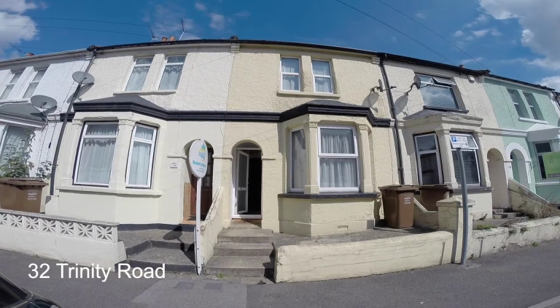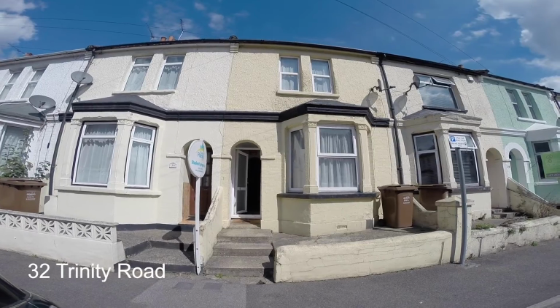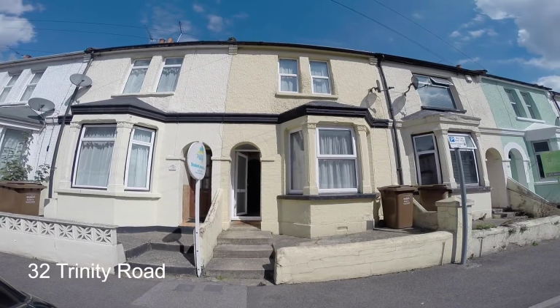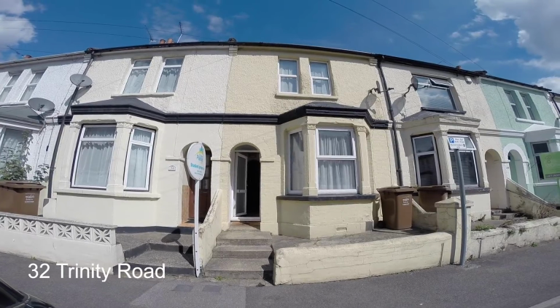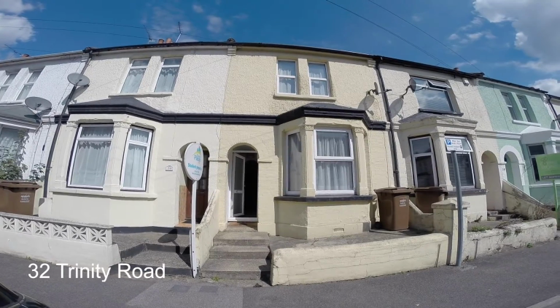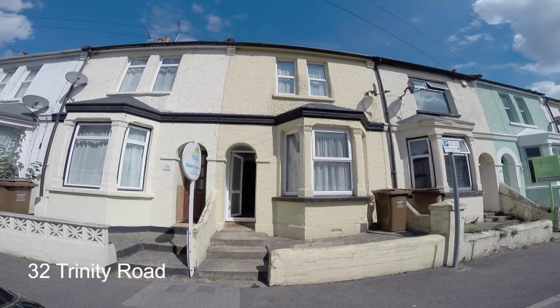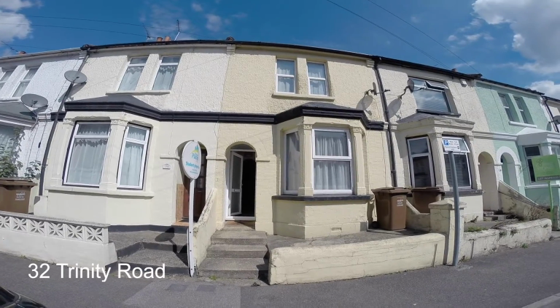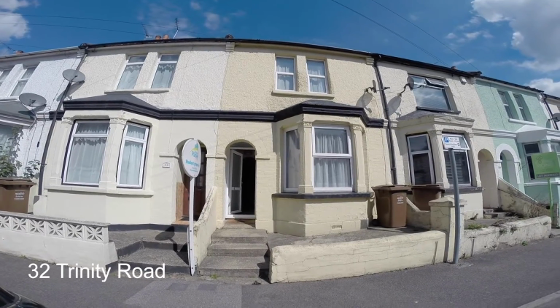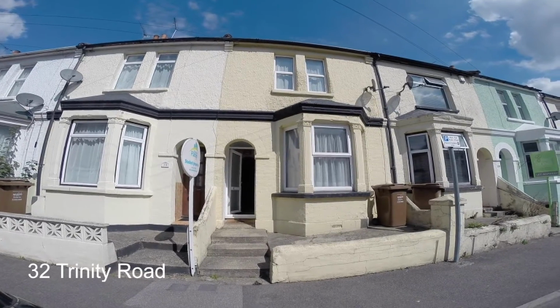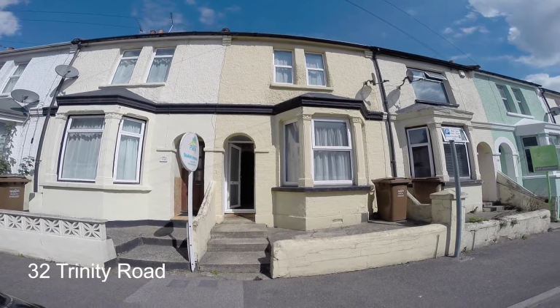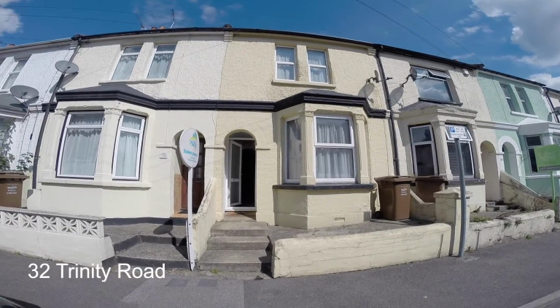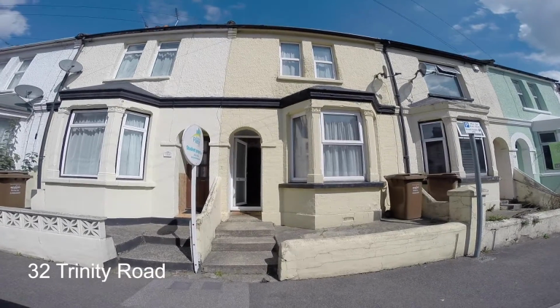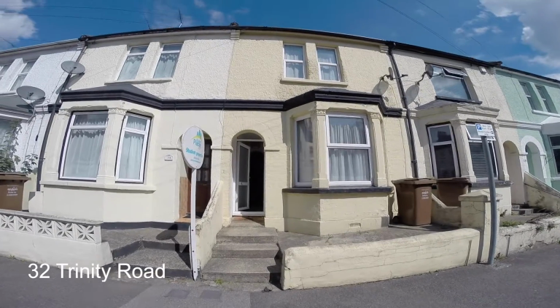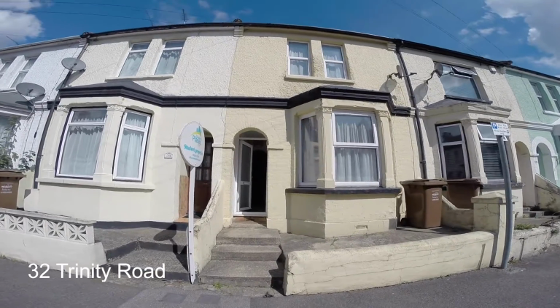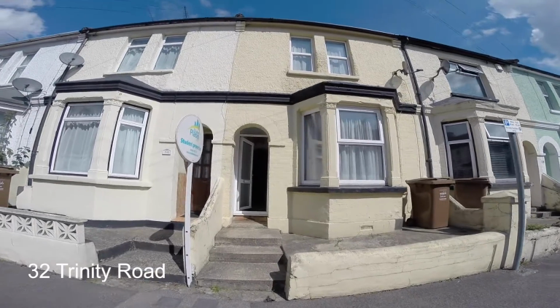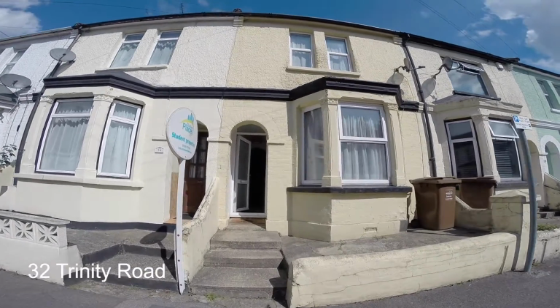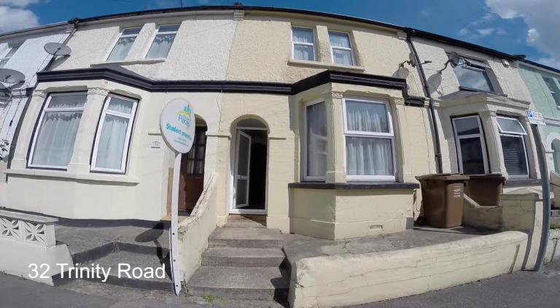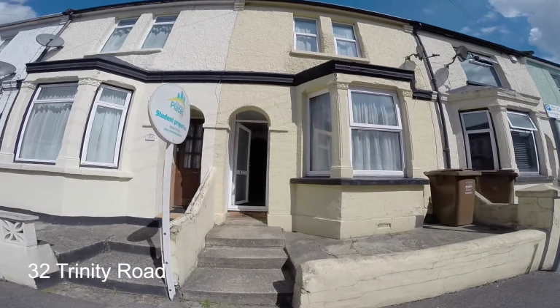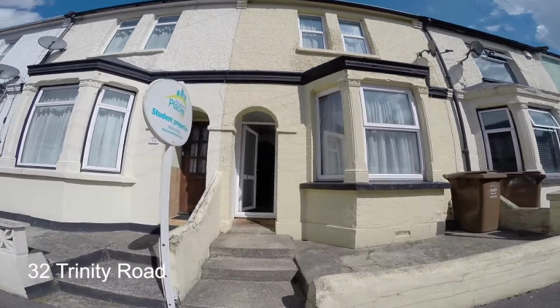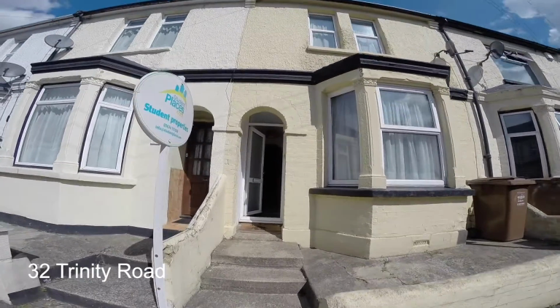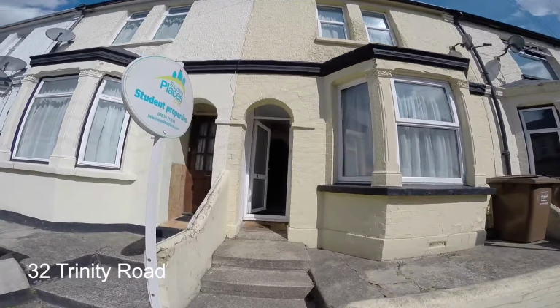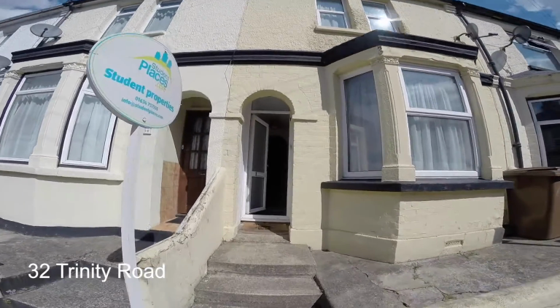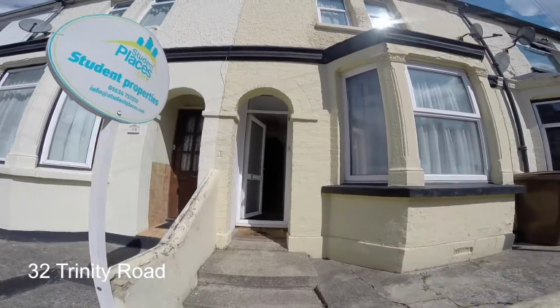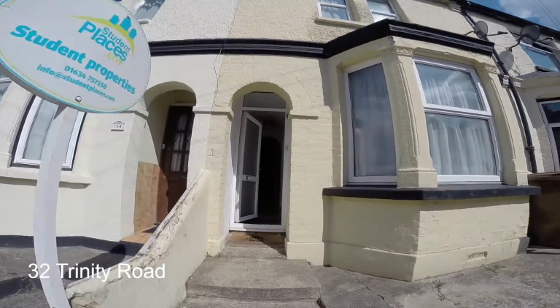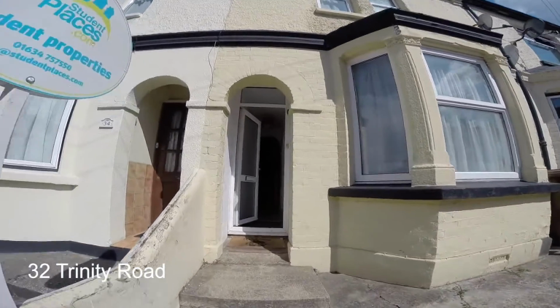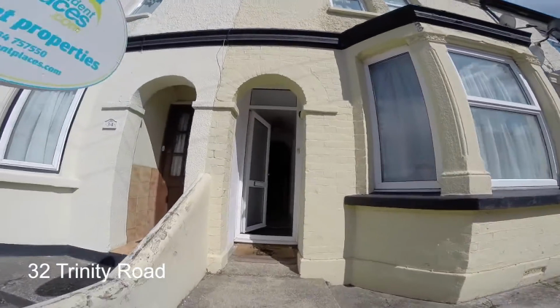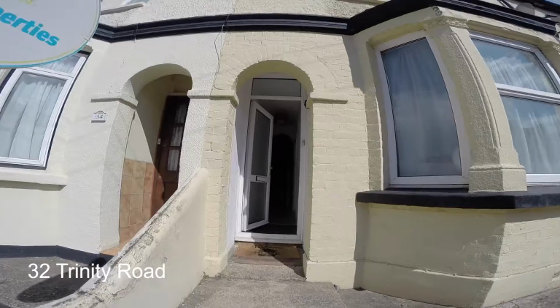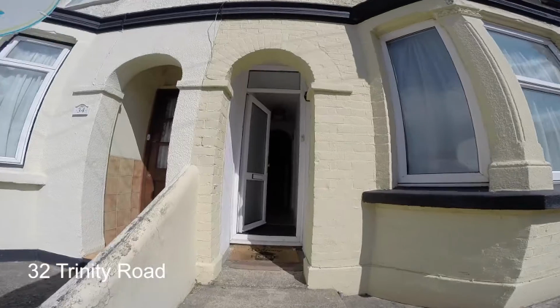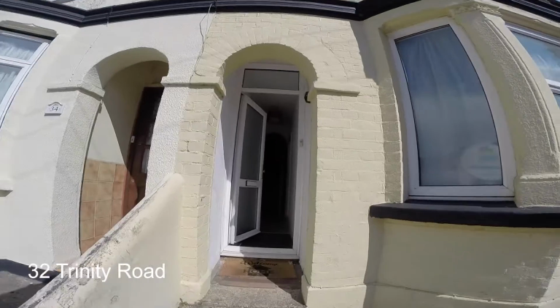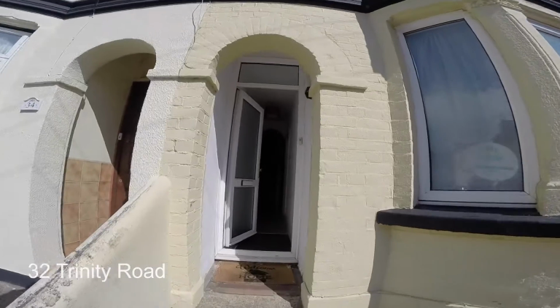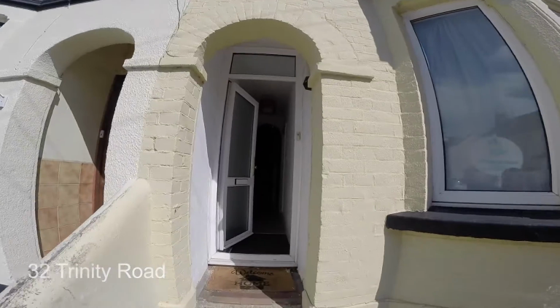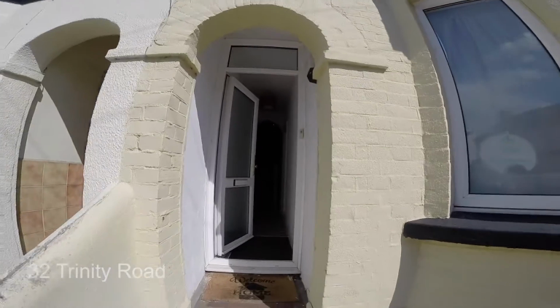Here we are at 32 Trinity Road, a four bedroom house located in Gillingham. Now let's take a look inside.